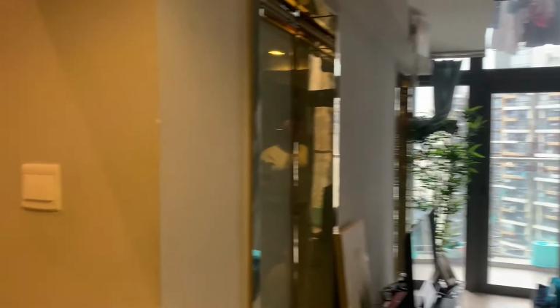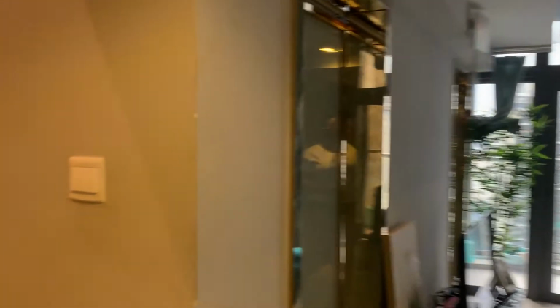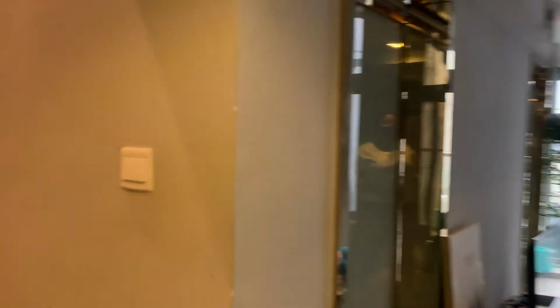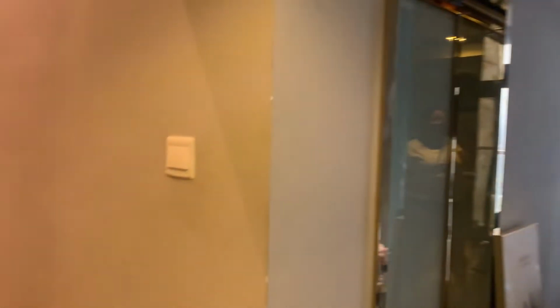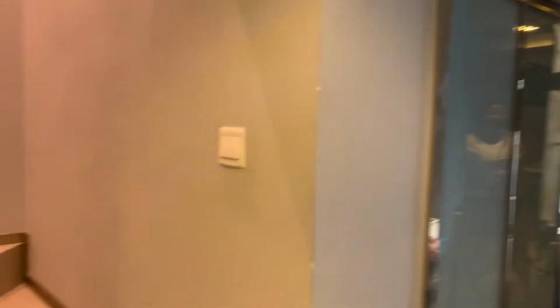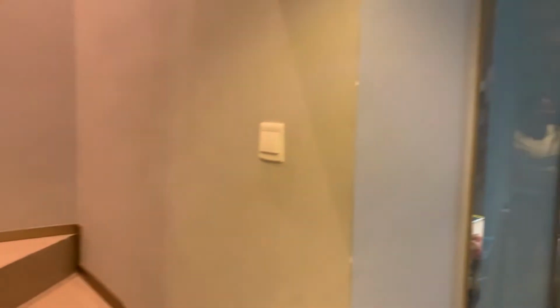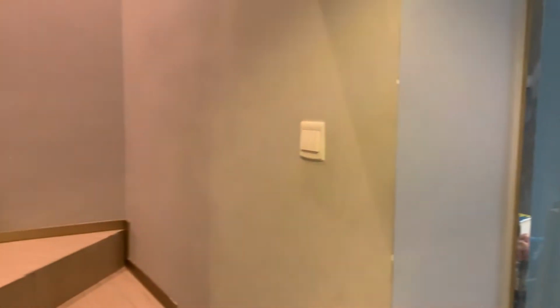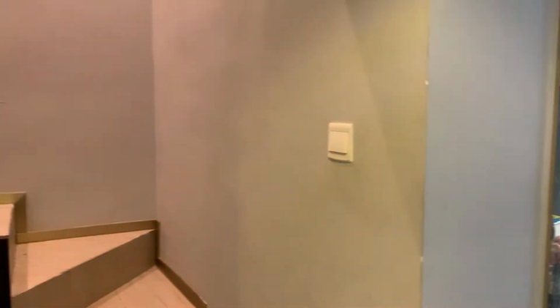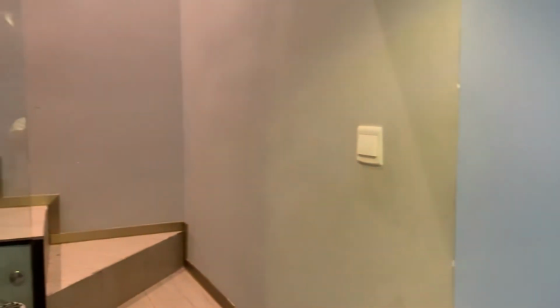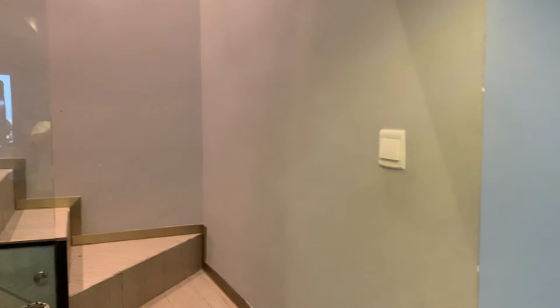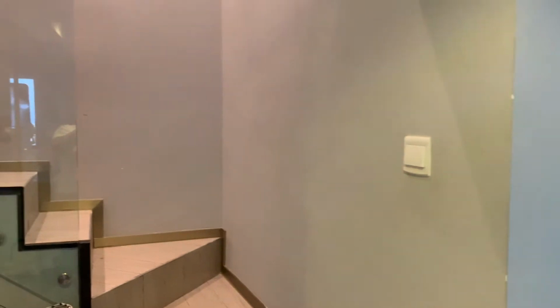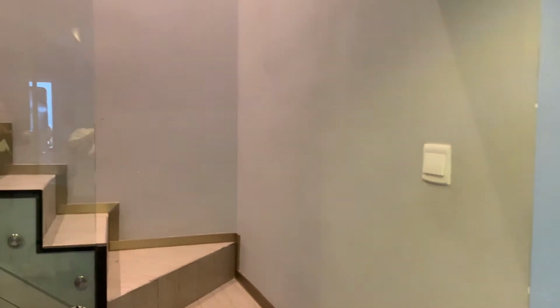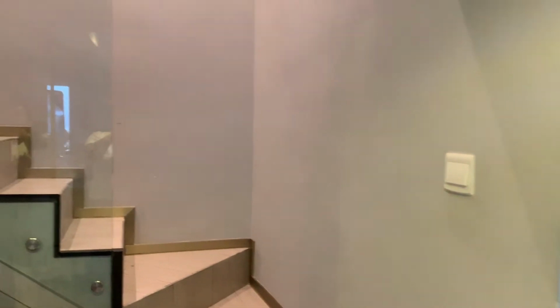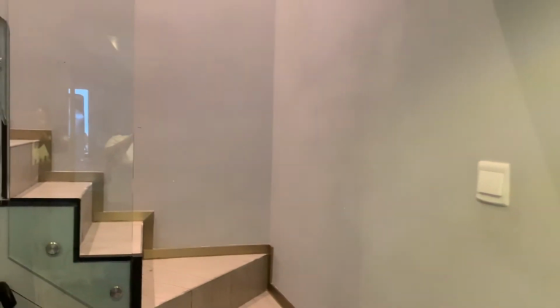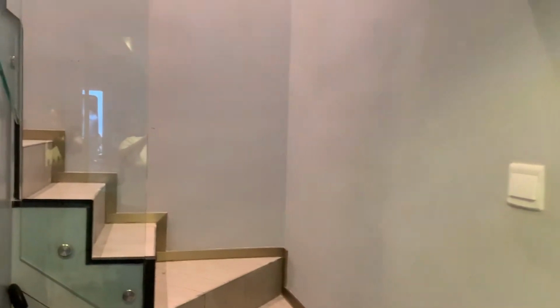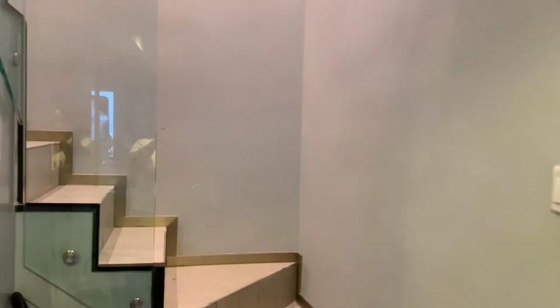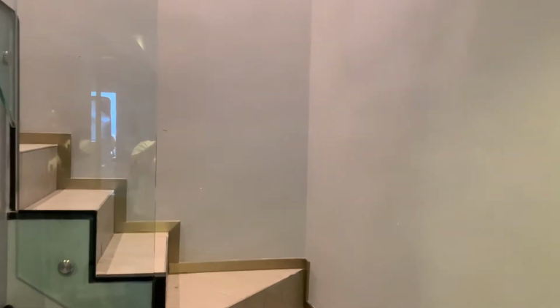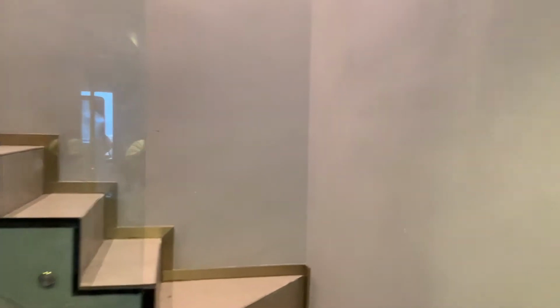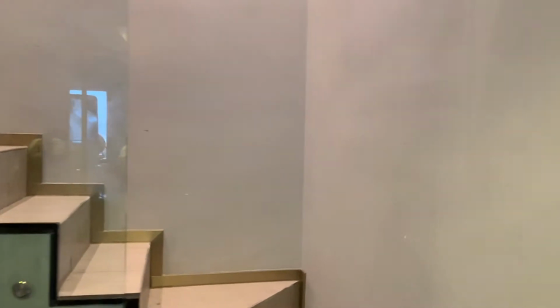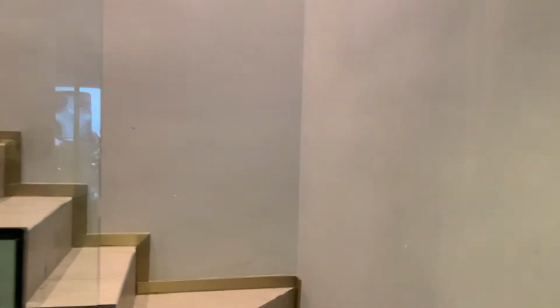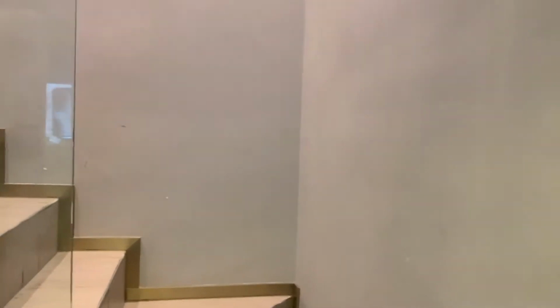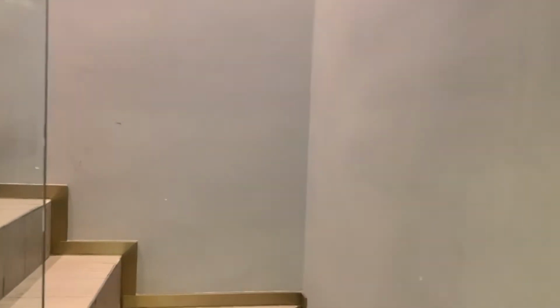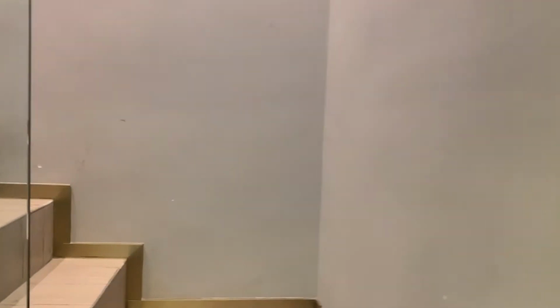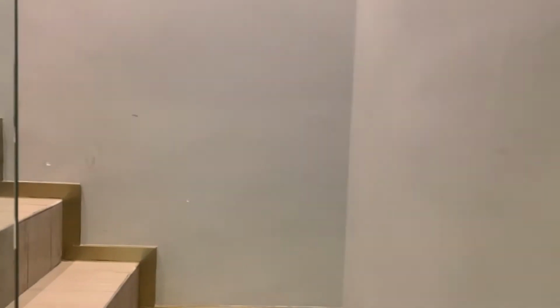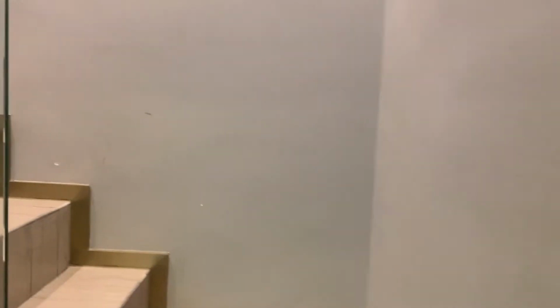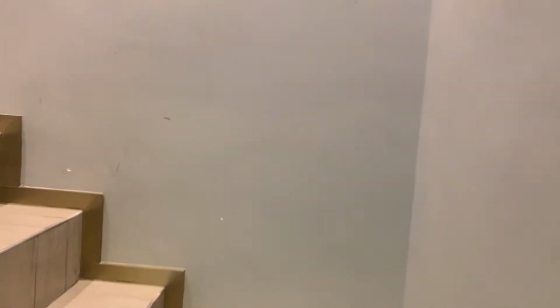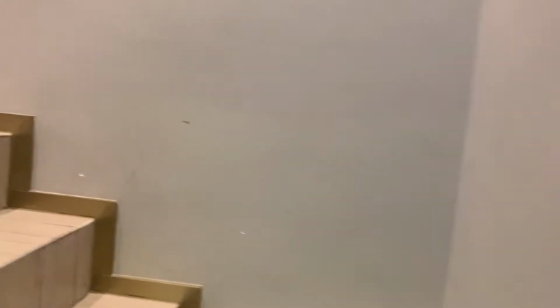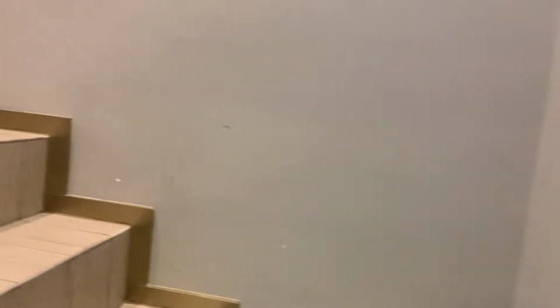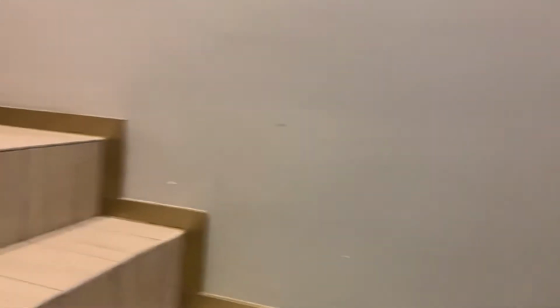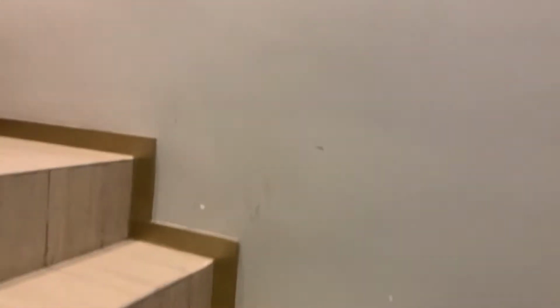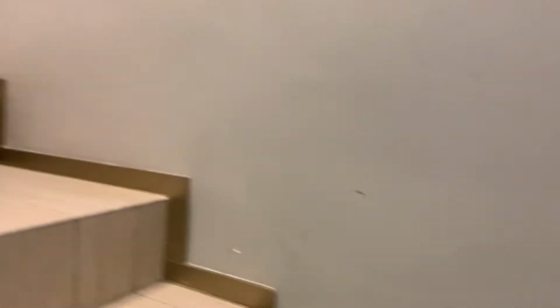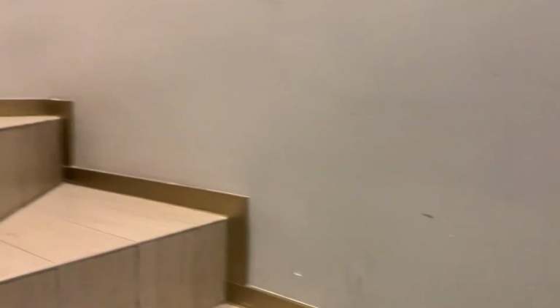Let's head upstairs. To be honest, there's not much popping up here.